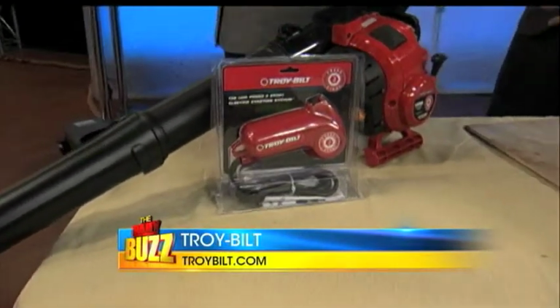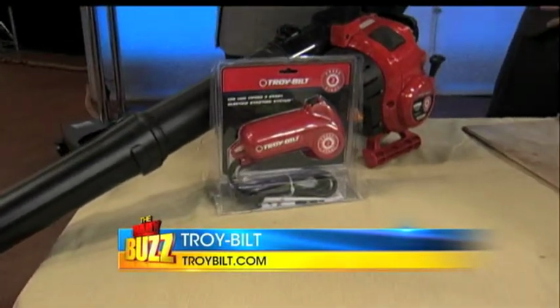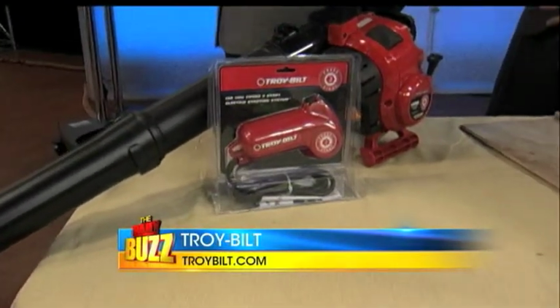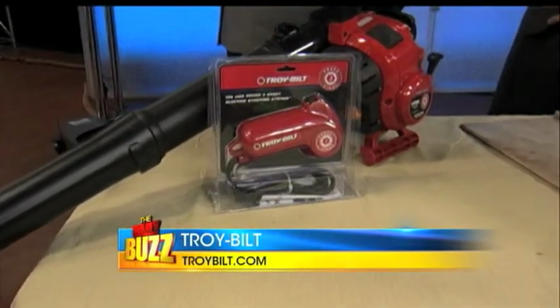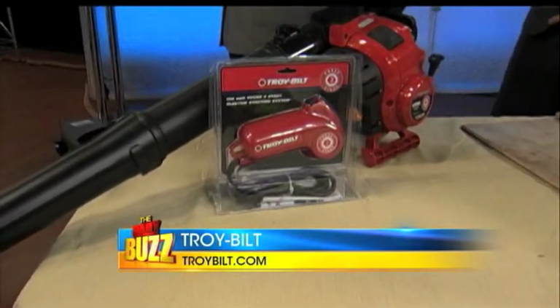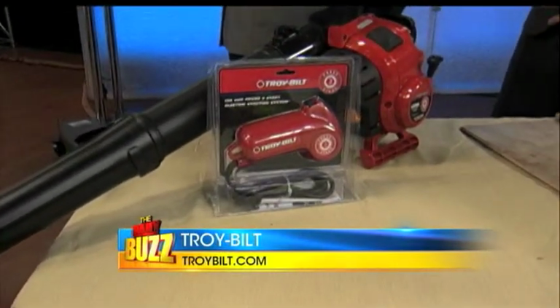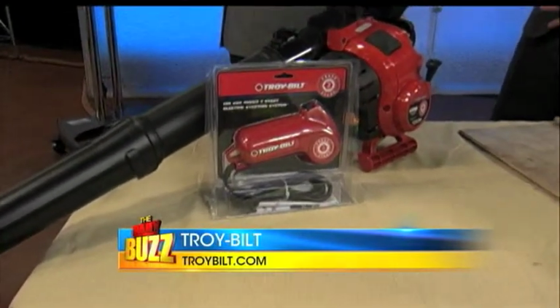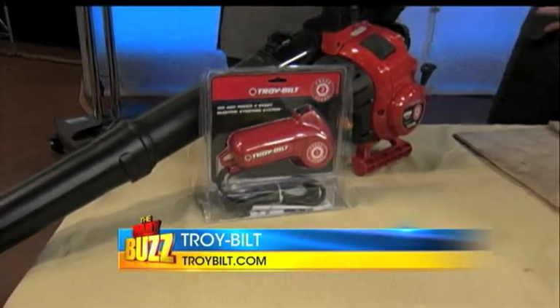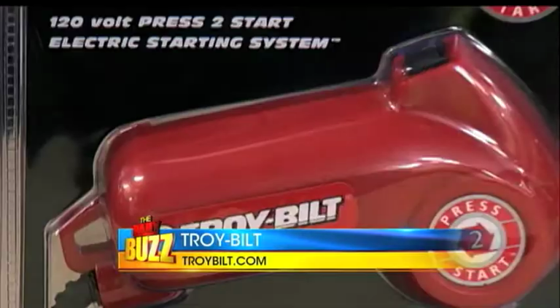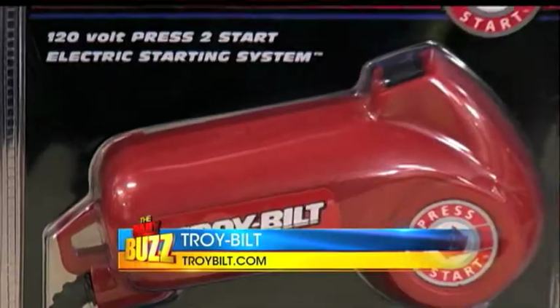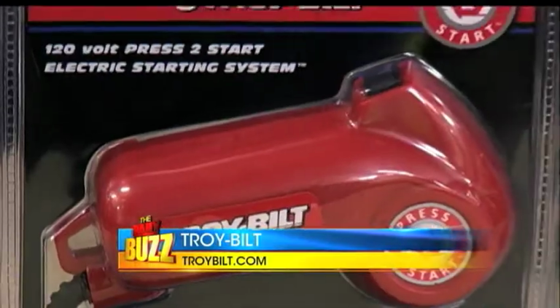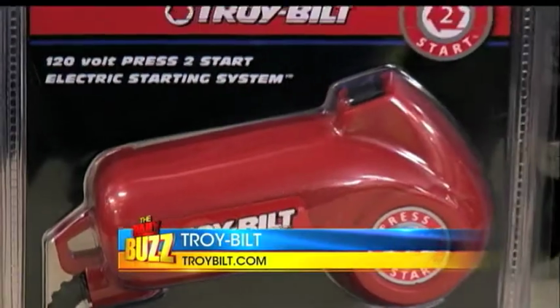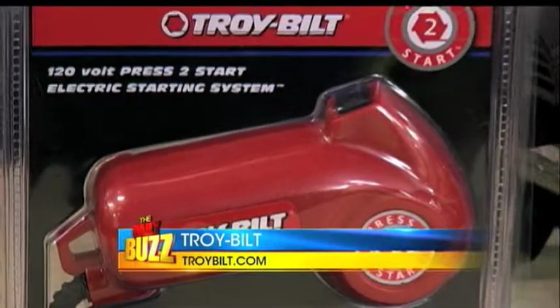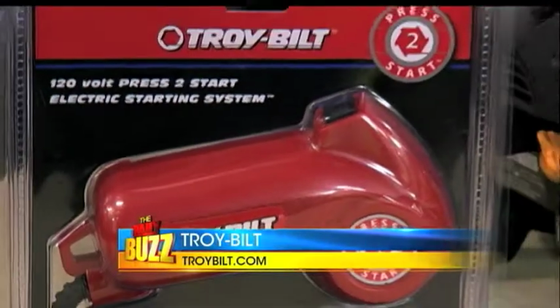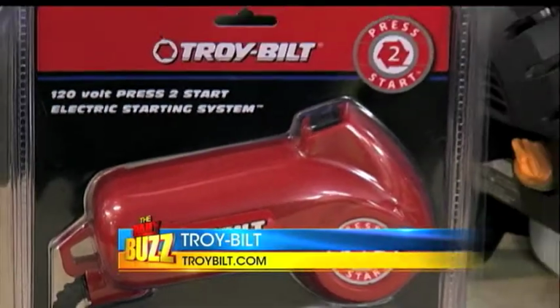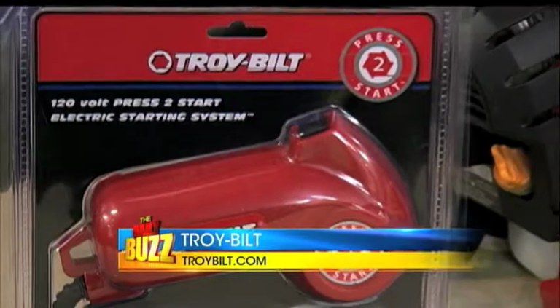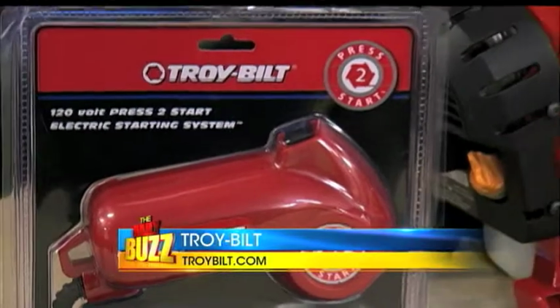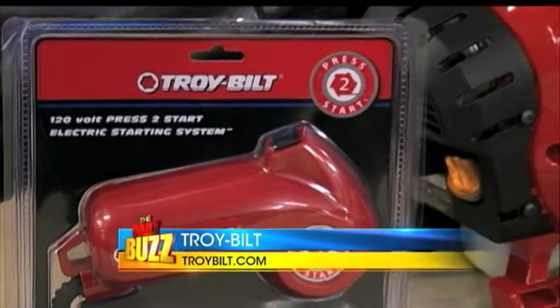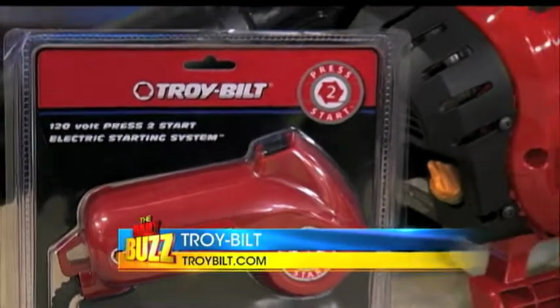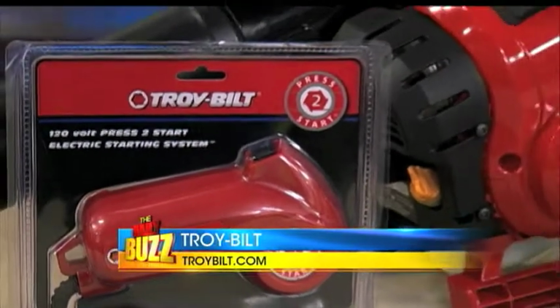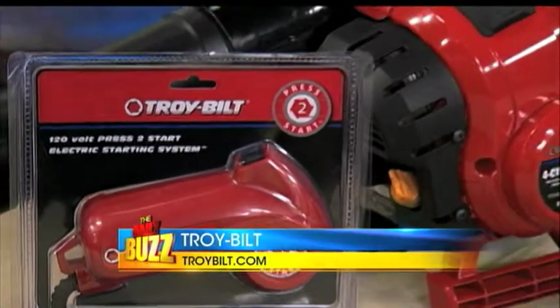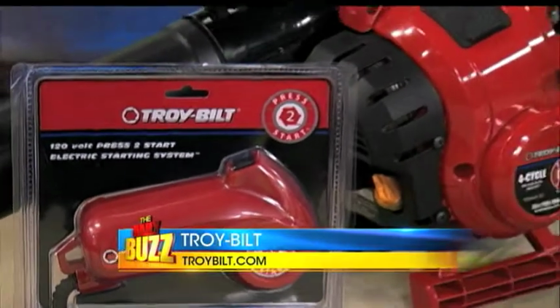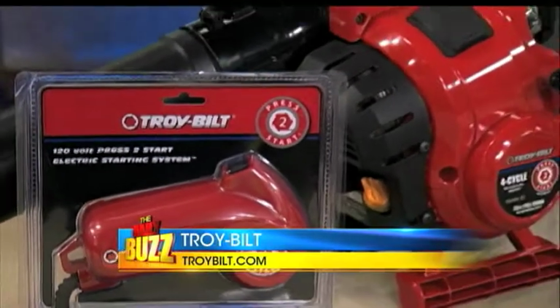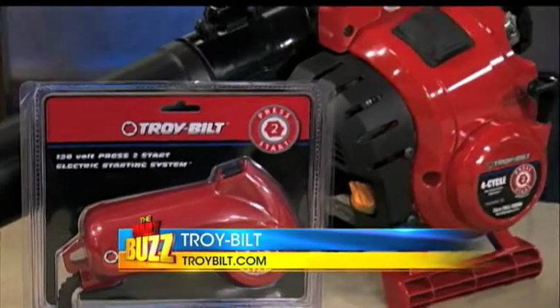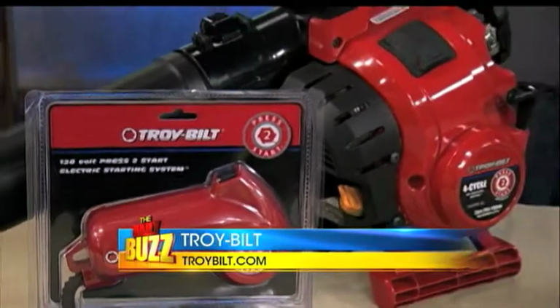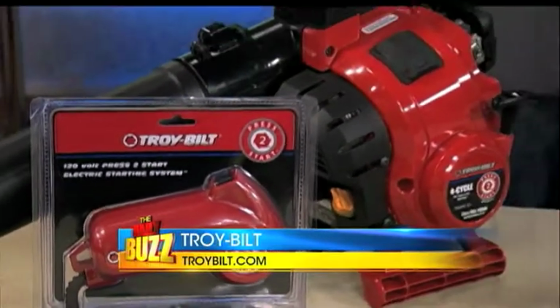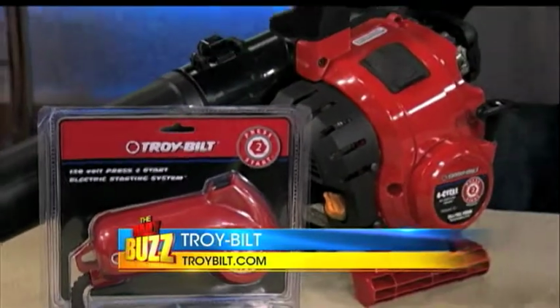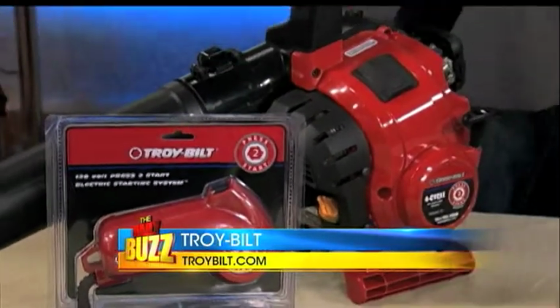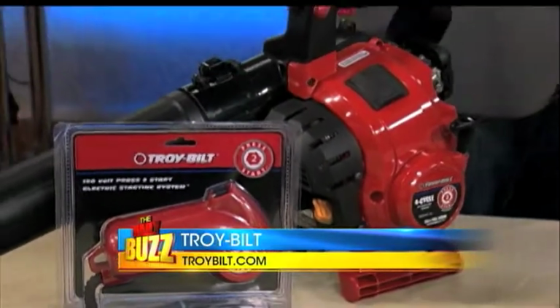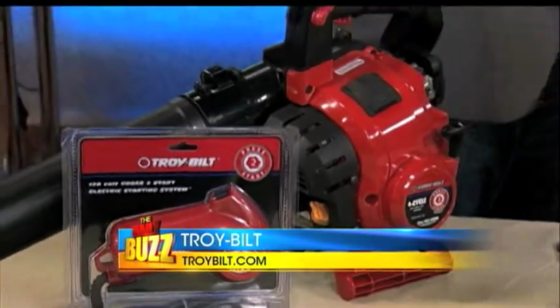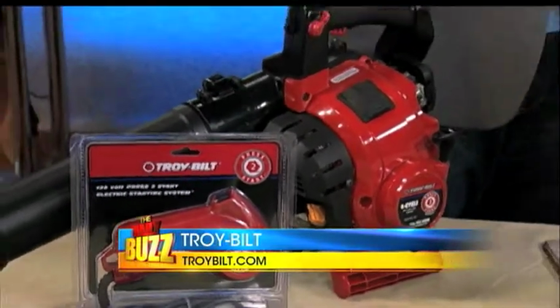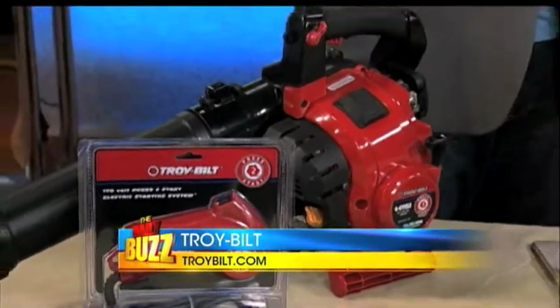It's got an electronic press-to-start feature — it doesn't come with it, but it's a great option. You plug one end into the wall, one end into the blower, and there it goes. It's like a fancy German car.